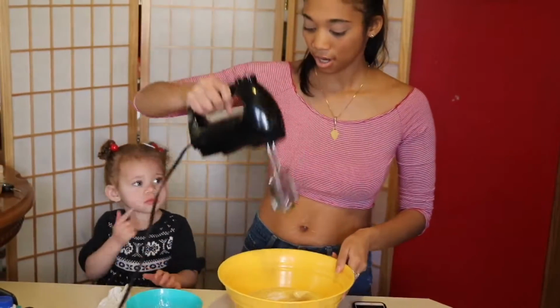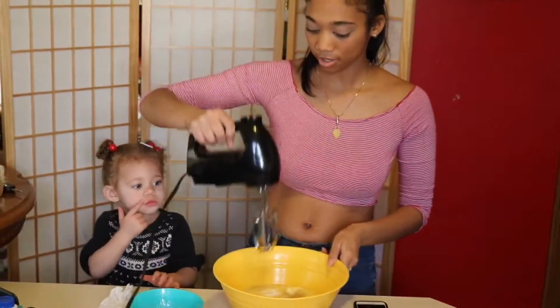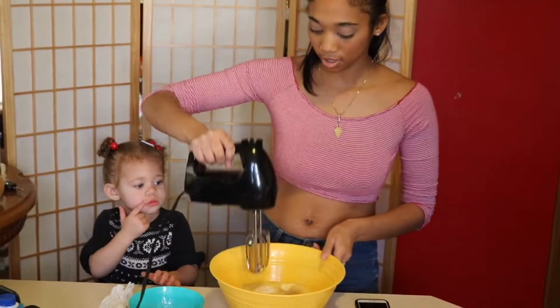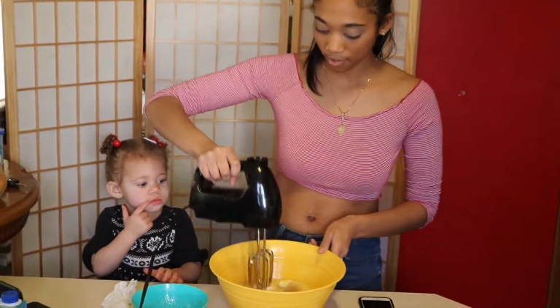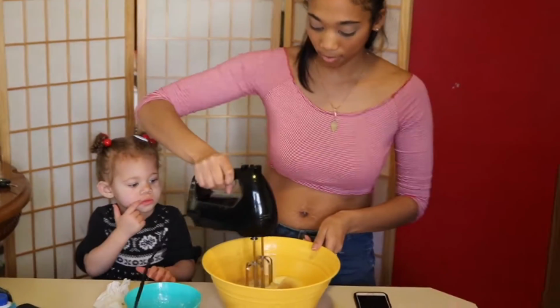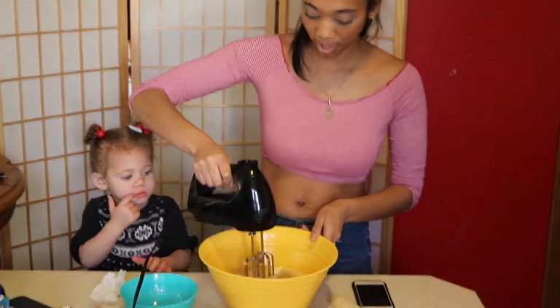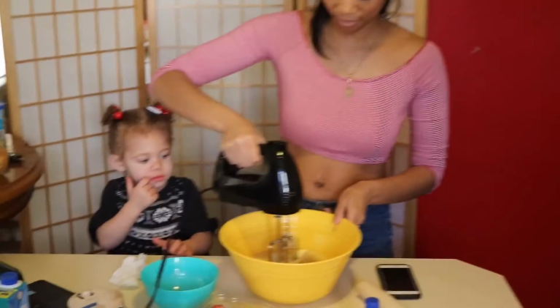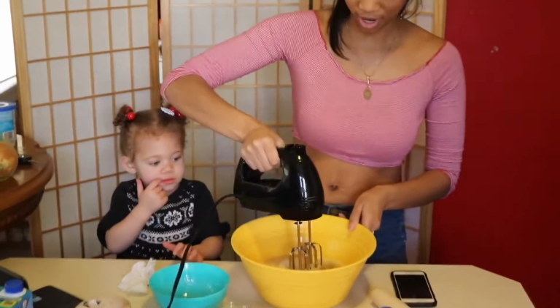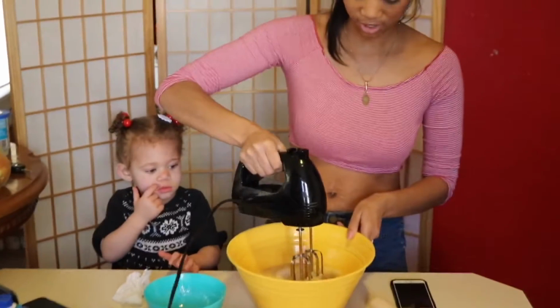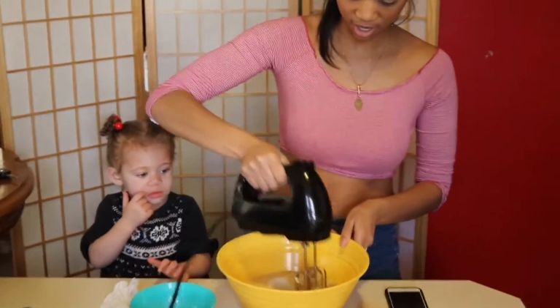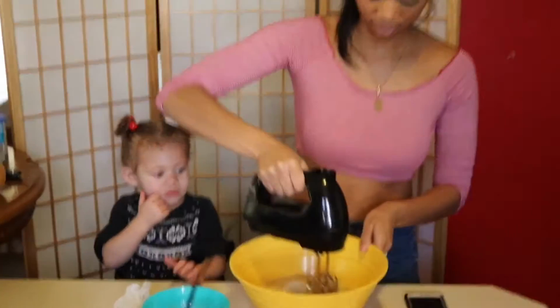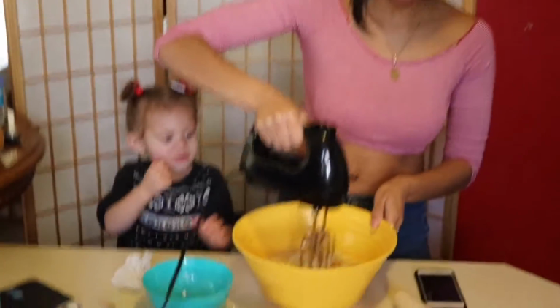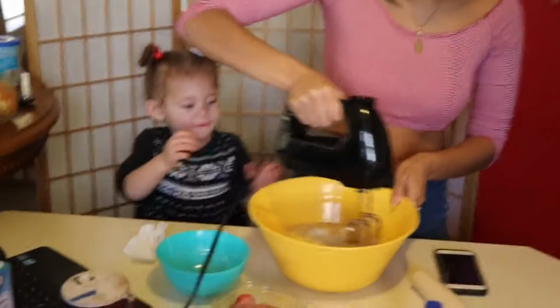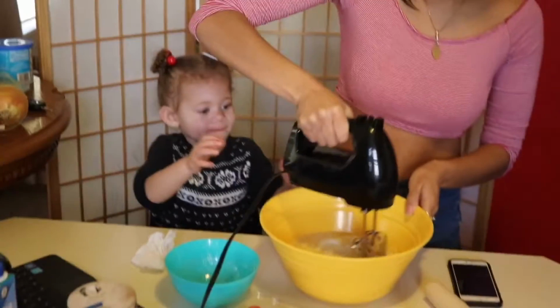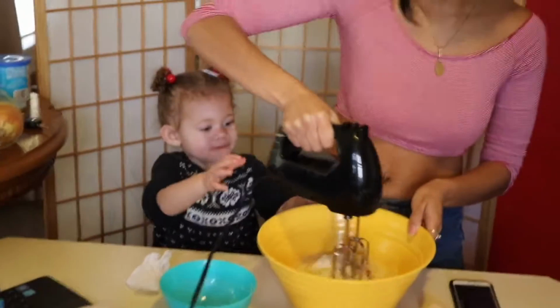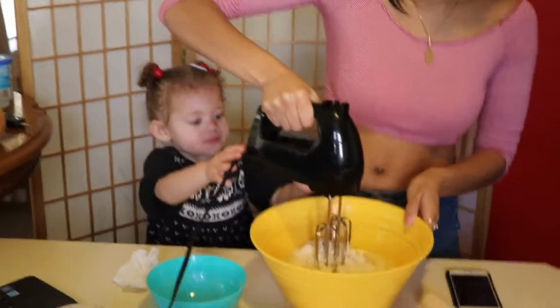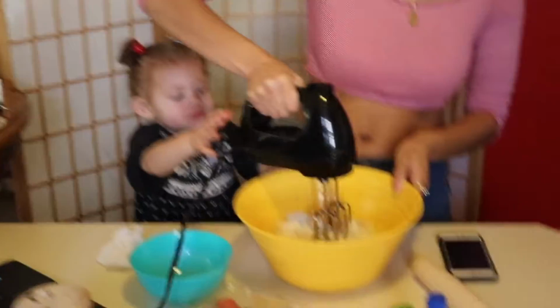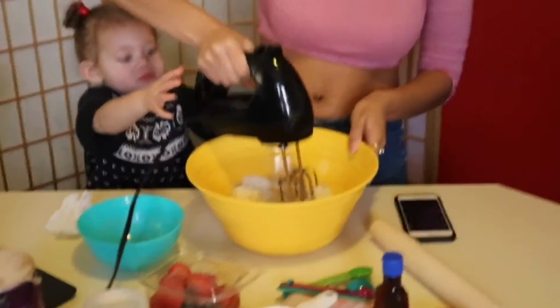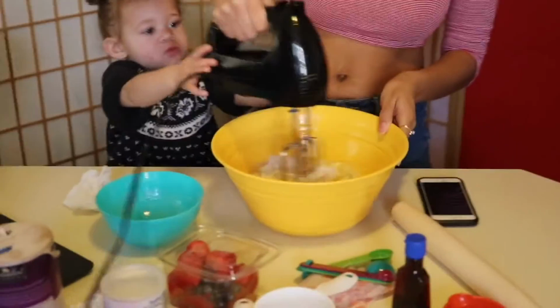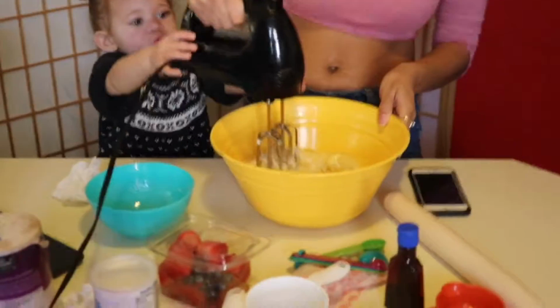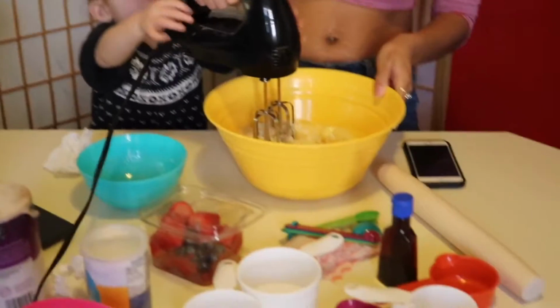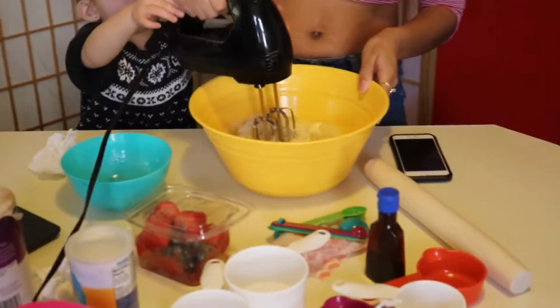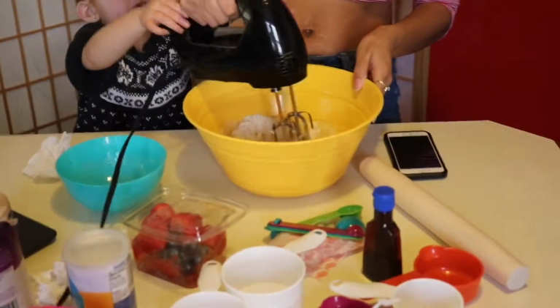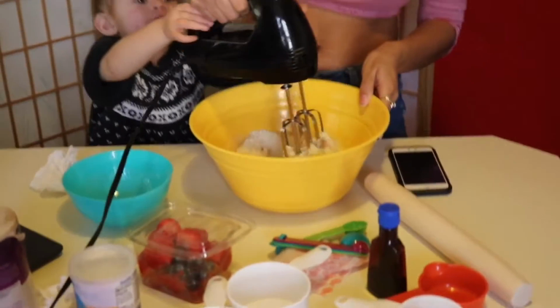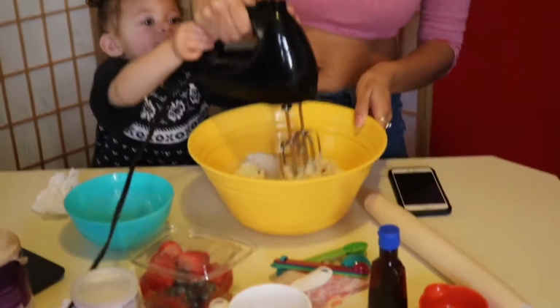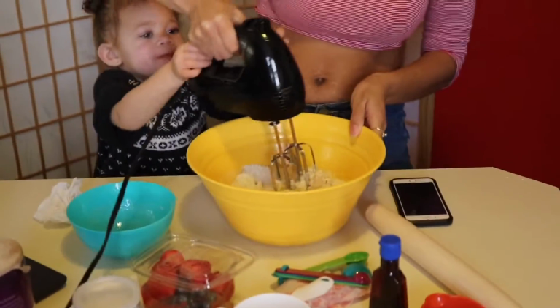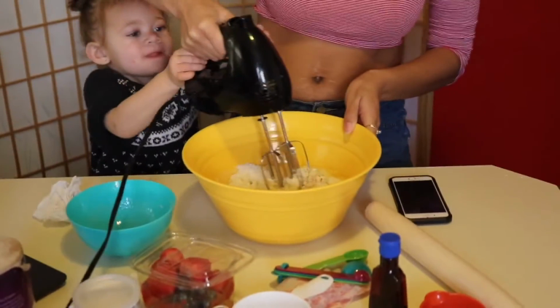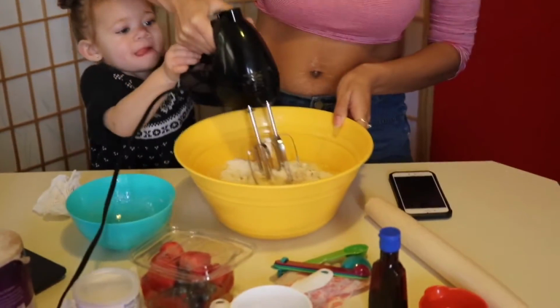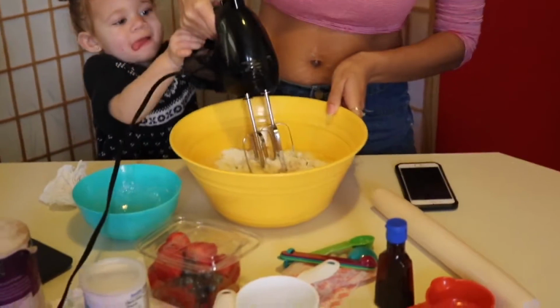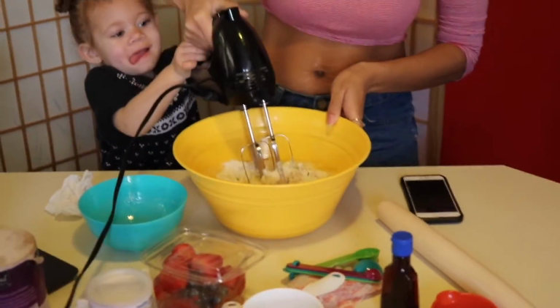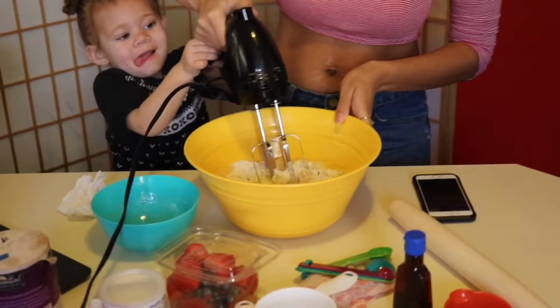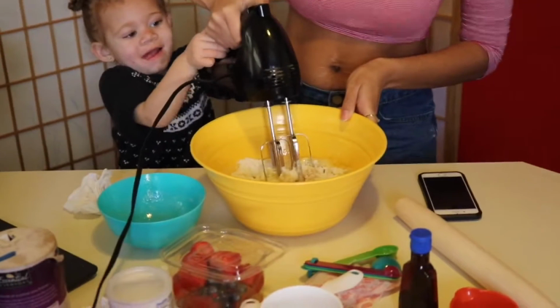Right now I'm just going to go ahead and mix it. Aerie's going to come help me after I just kind of move it around.